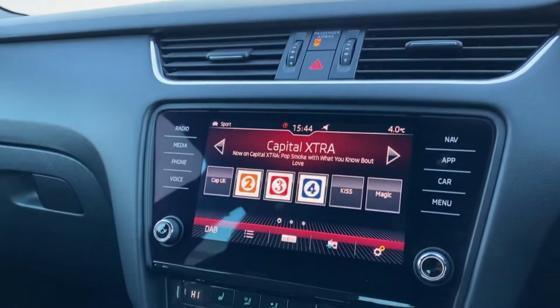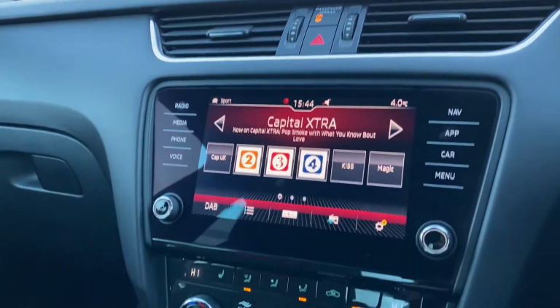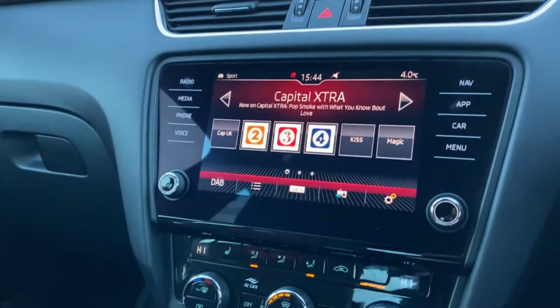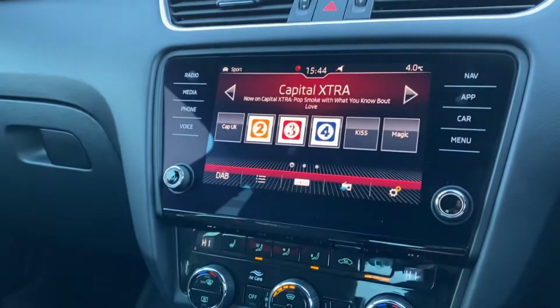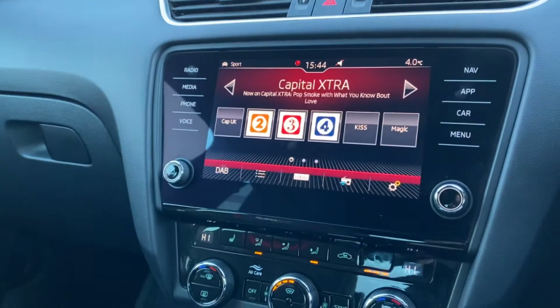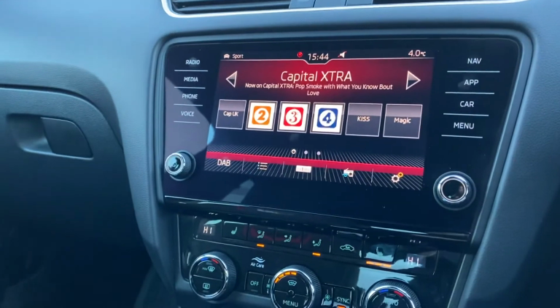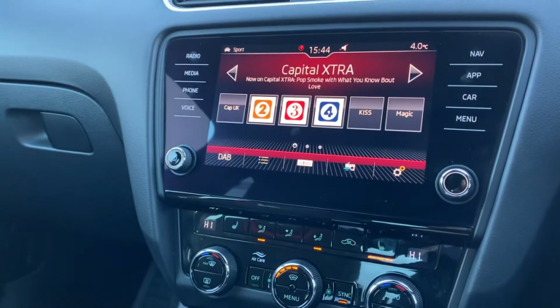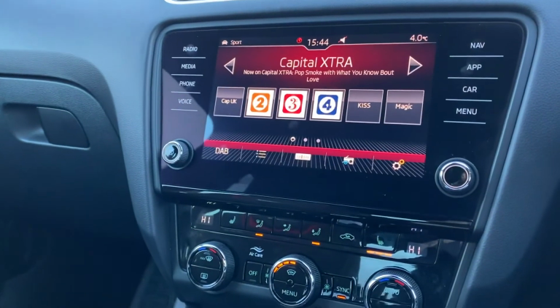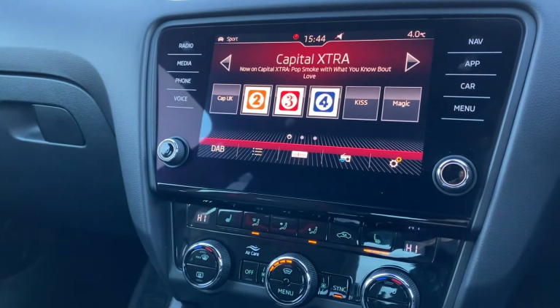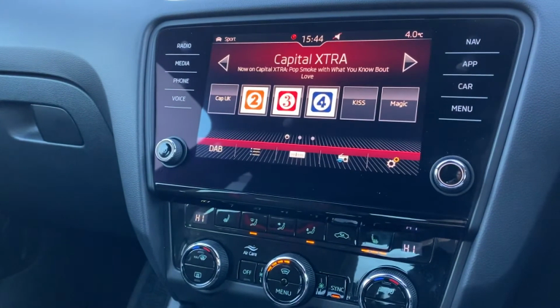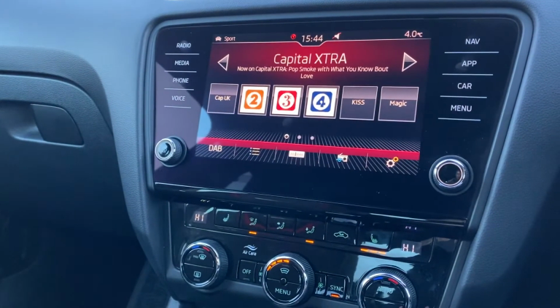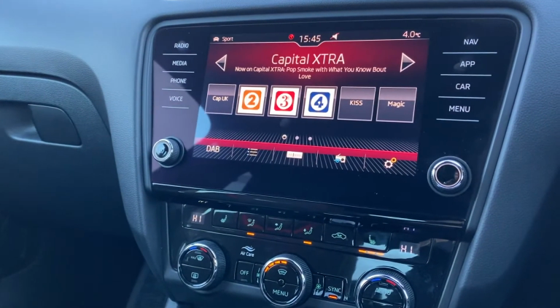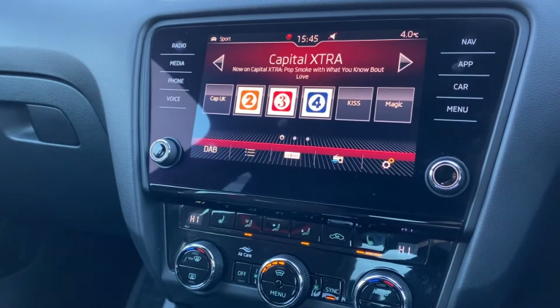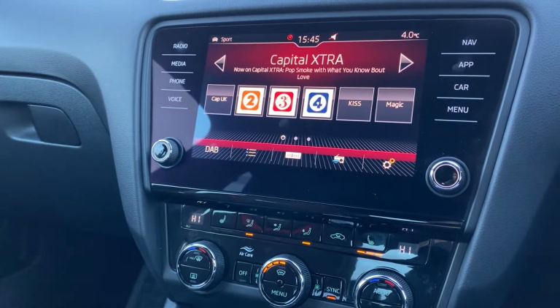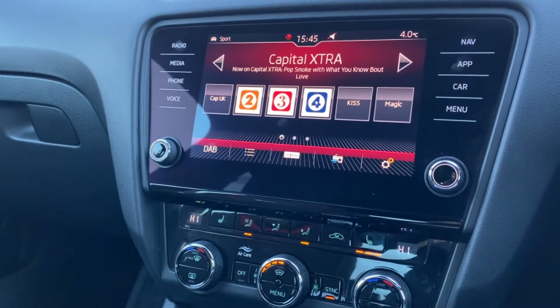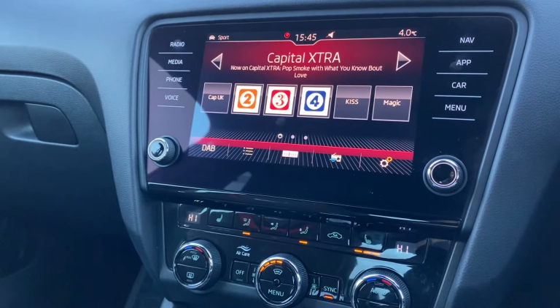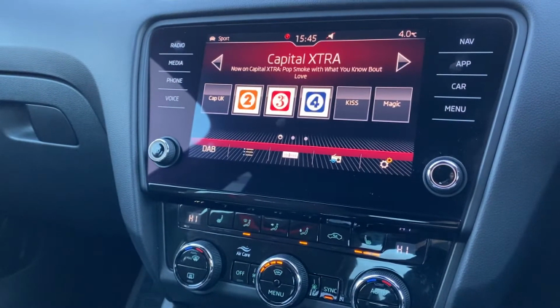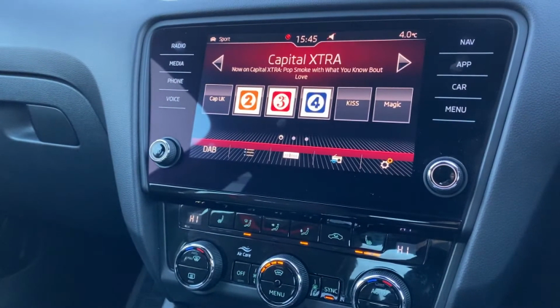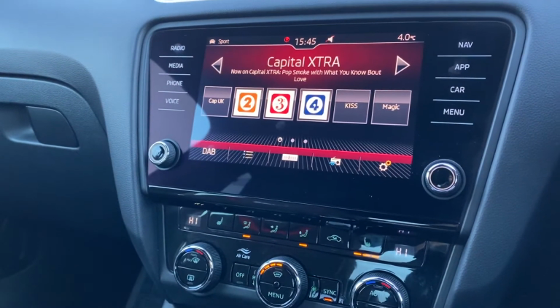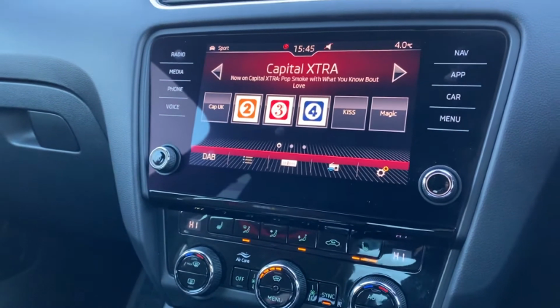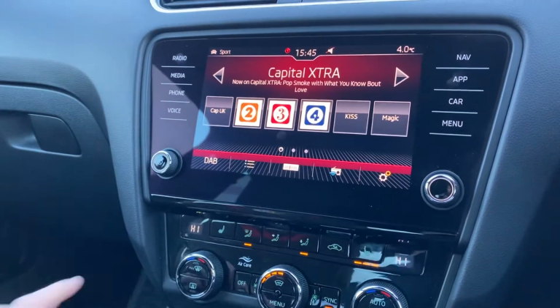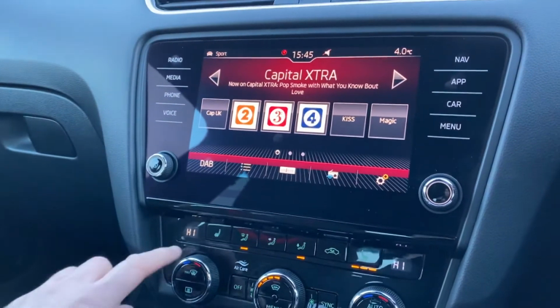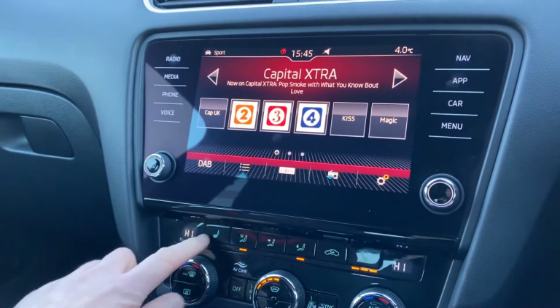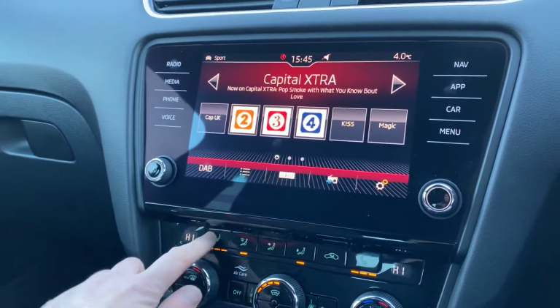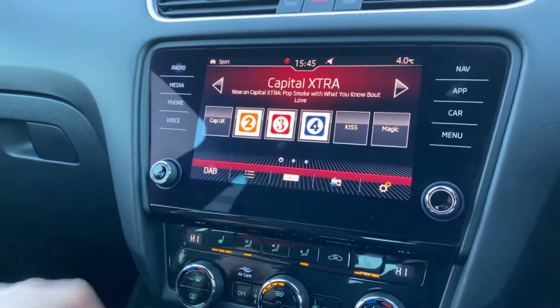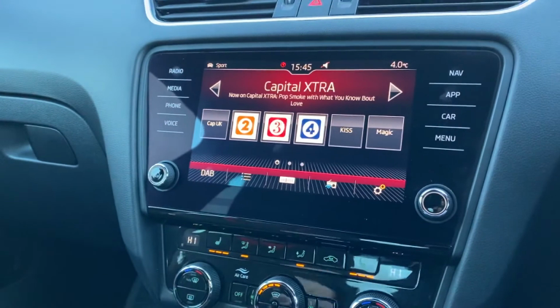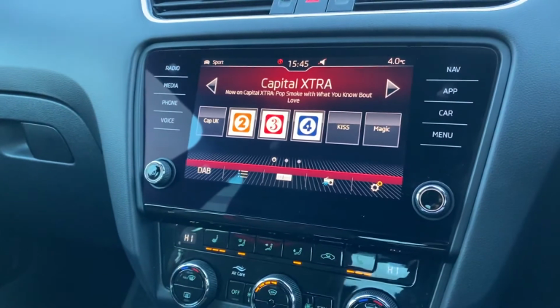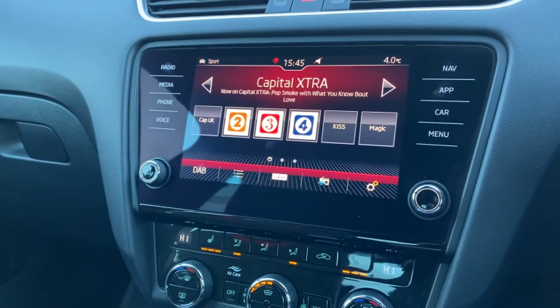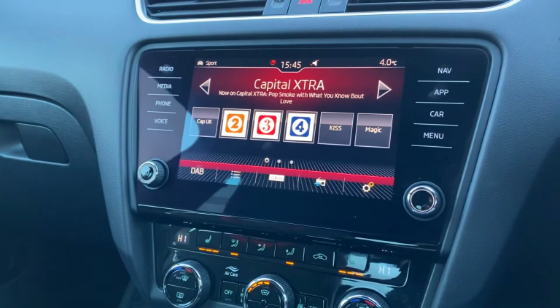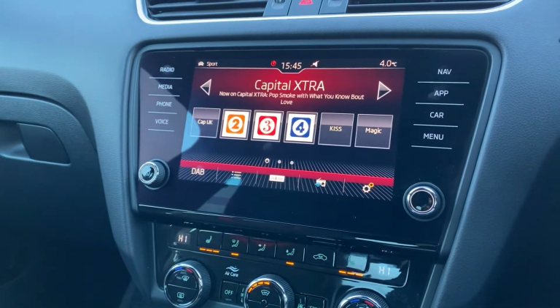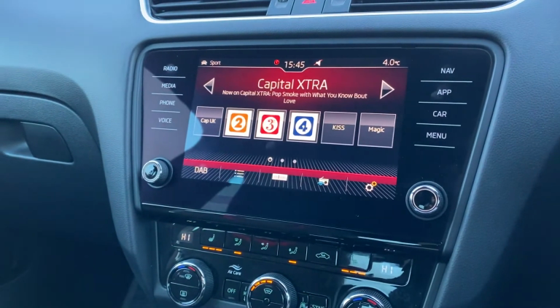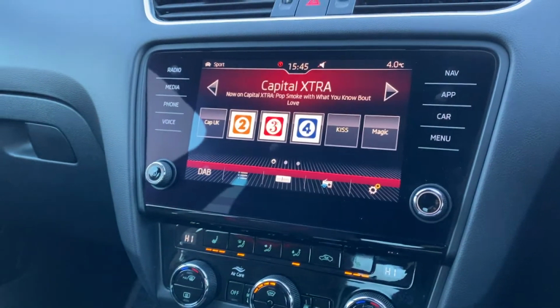This vehicle comes with dual zone climate control, a quick-clear heated front screen perfect for cold winter mornings, and the added extra of heated front seats.